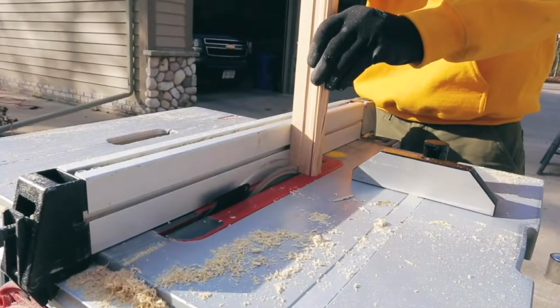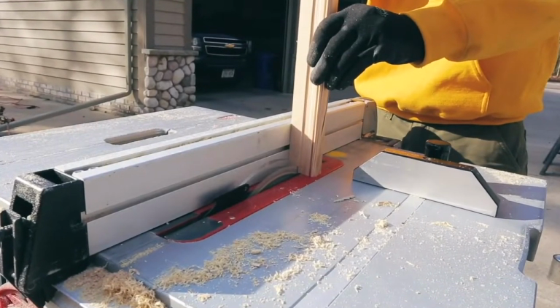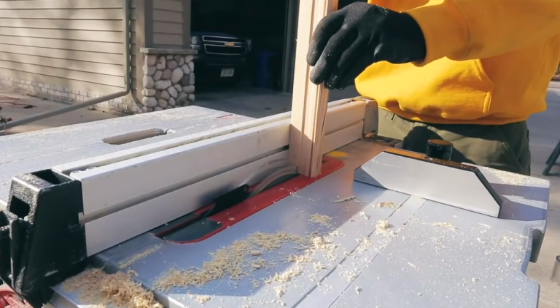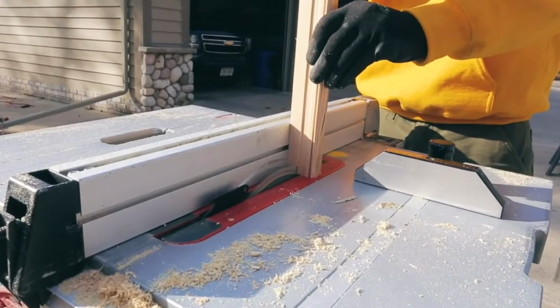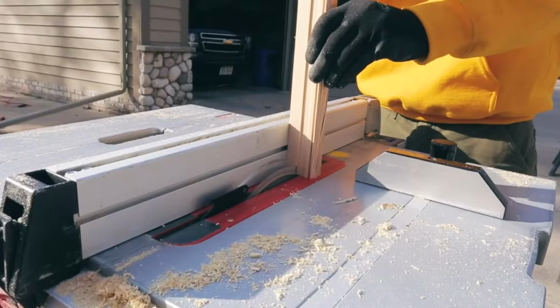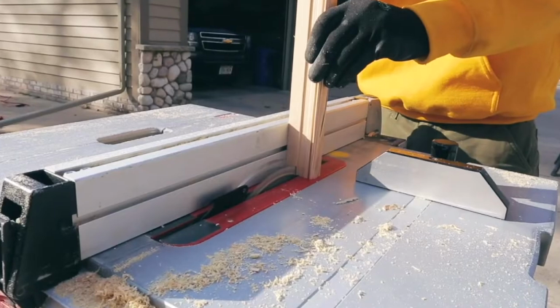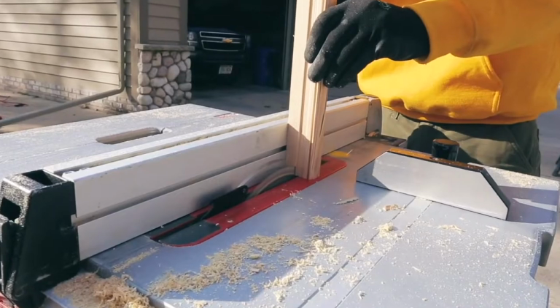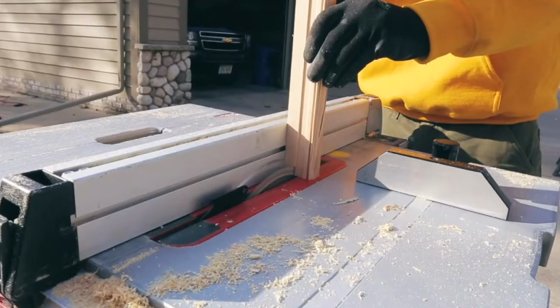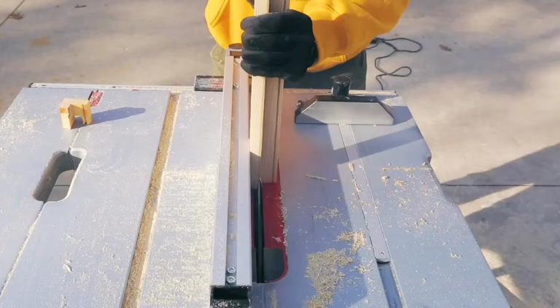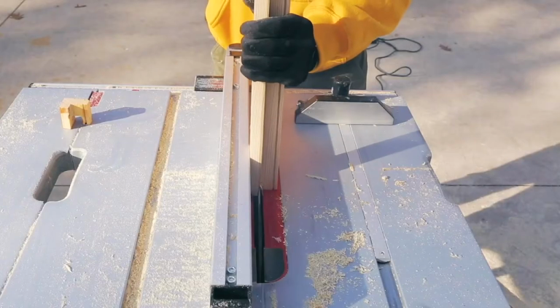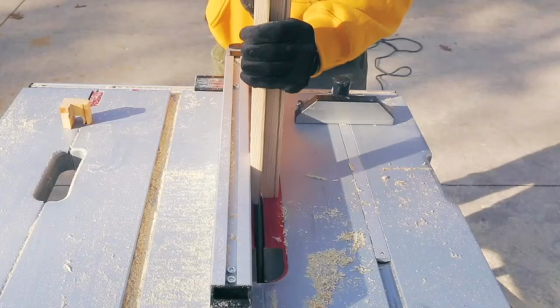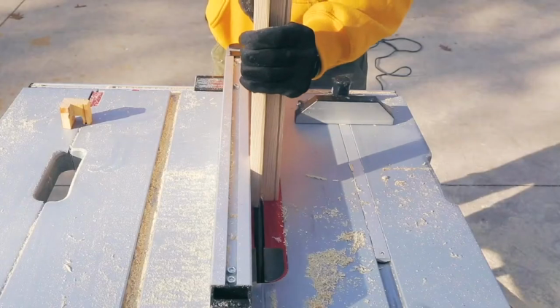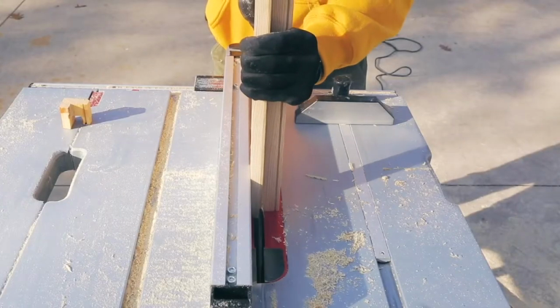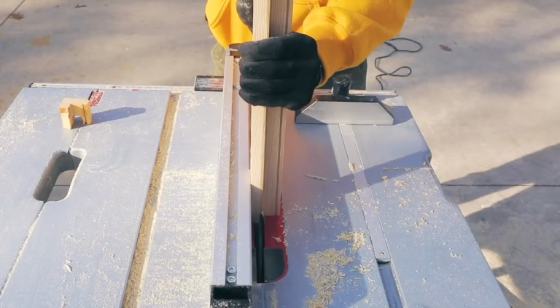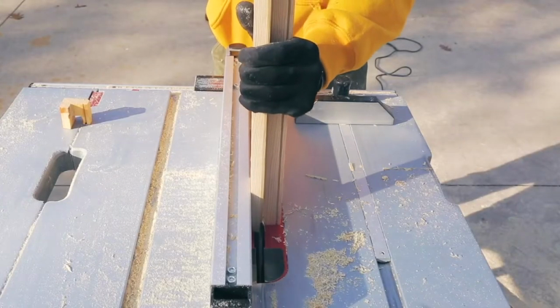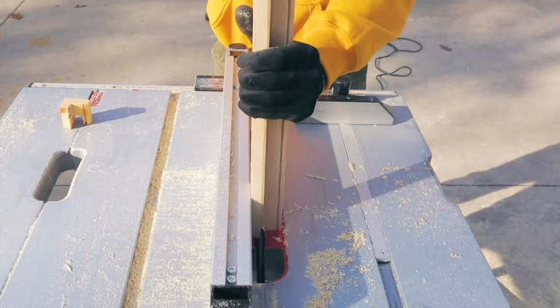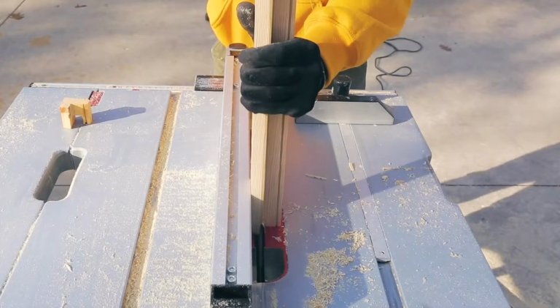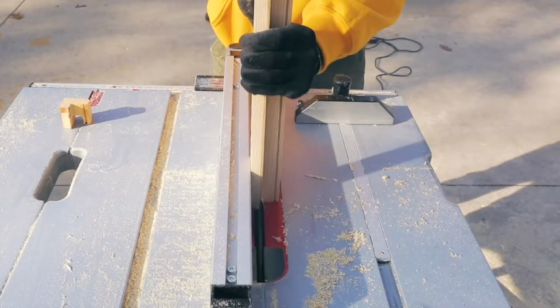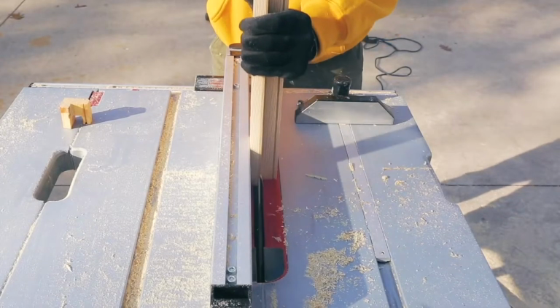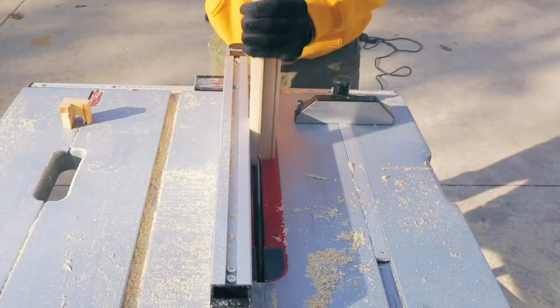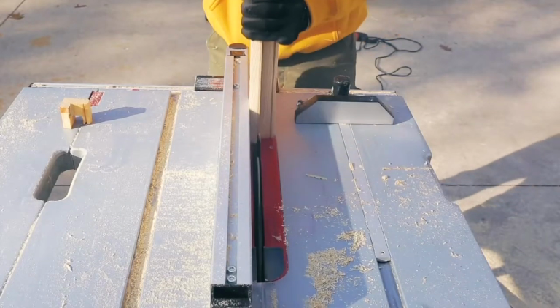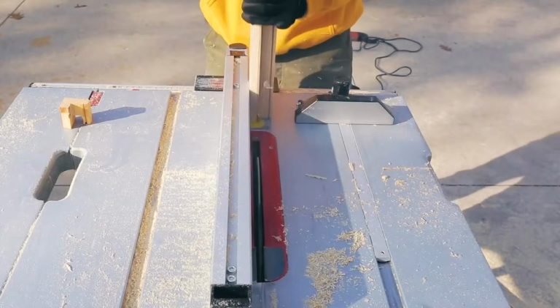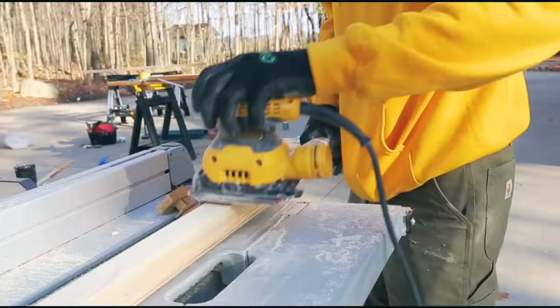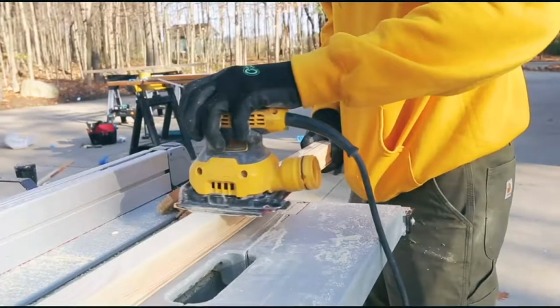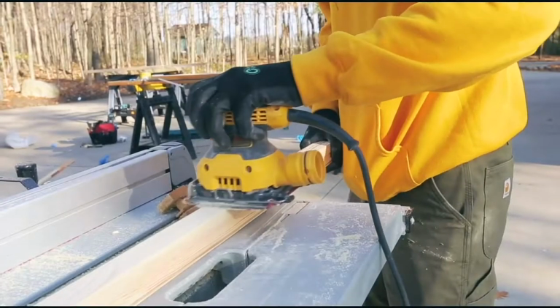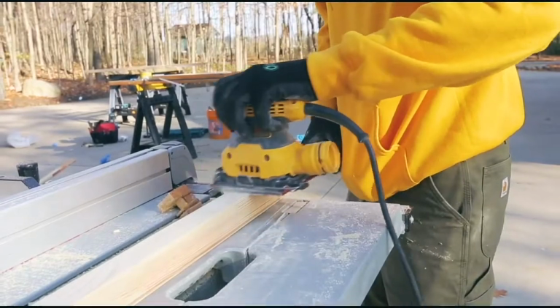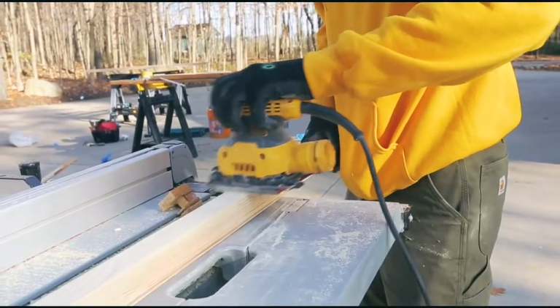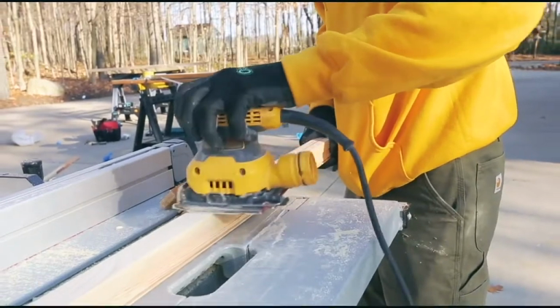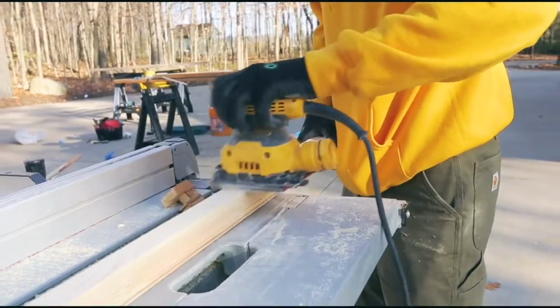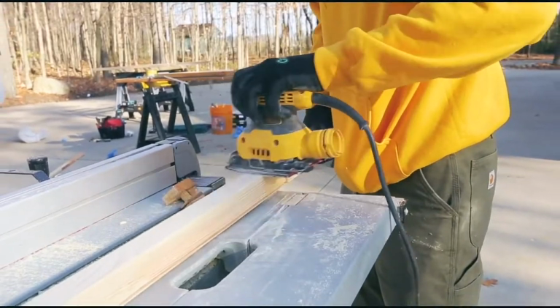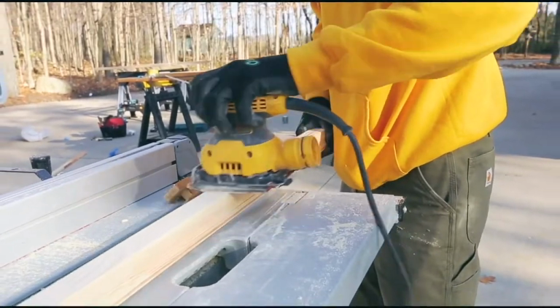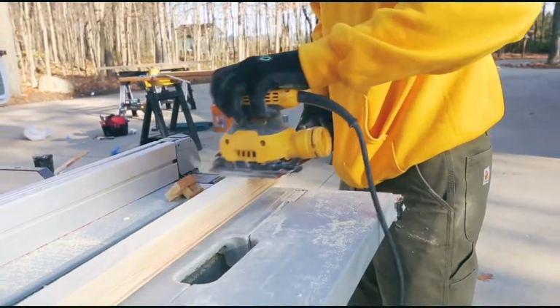Then, based on all the old parts as a prototype, we cut out brand new pieces and put them back together.